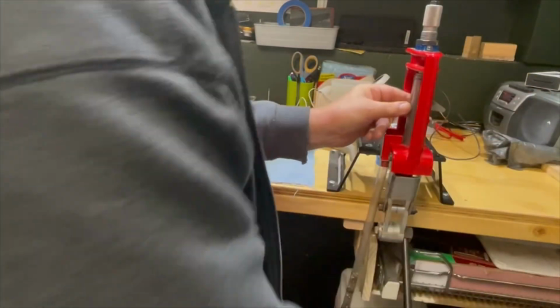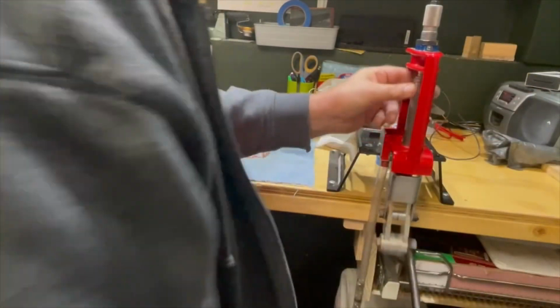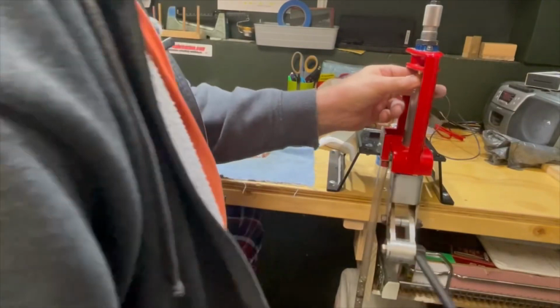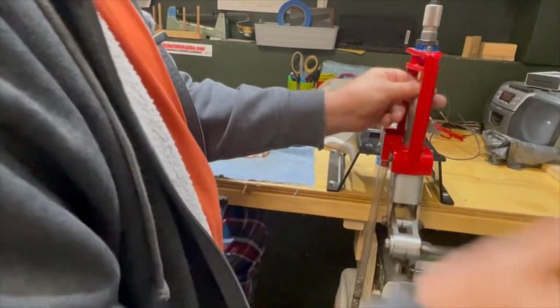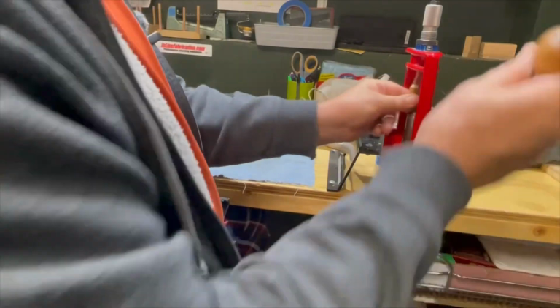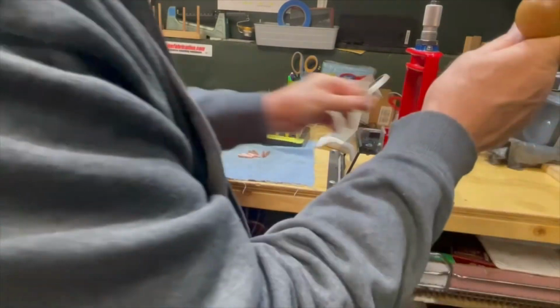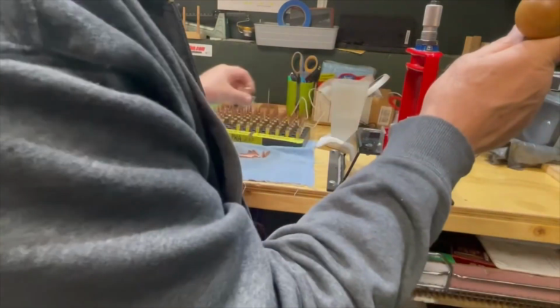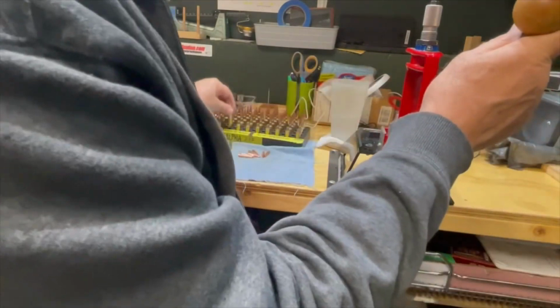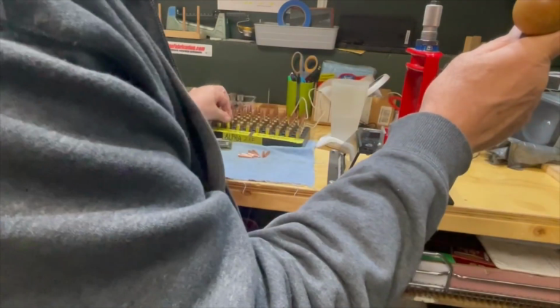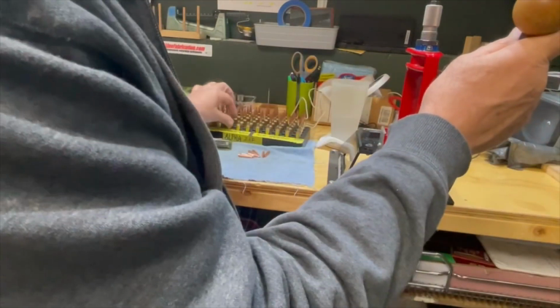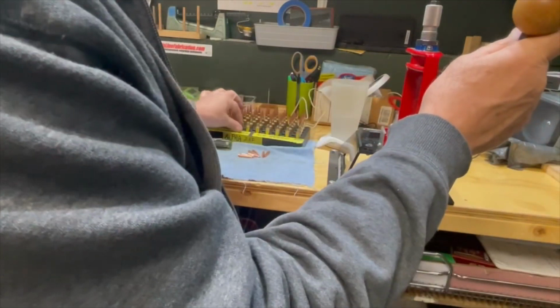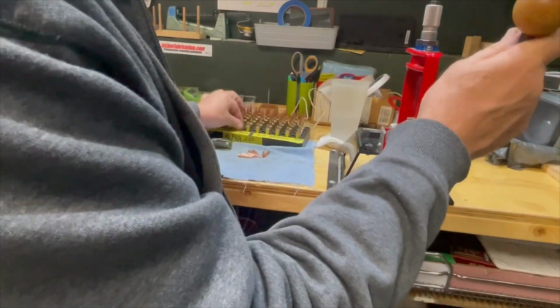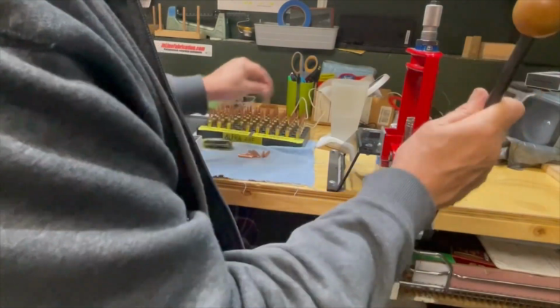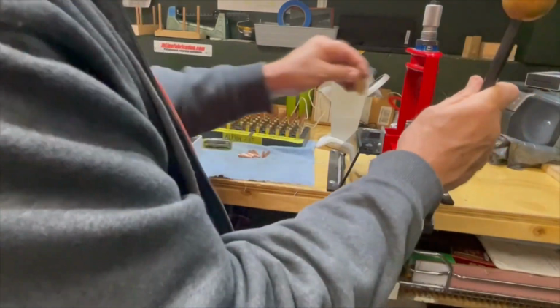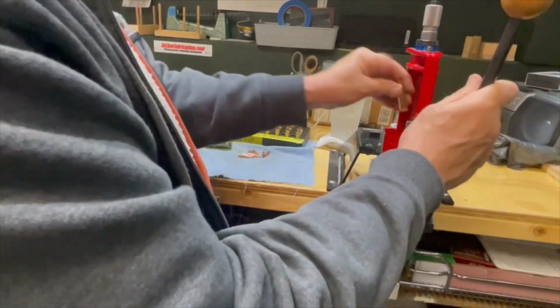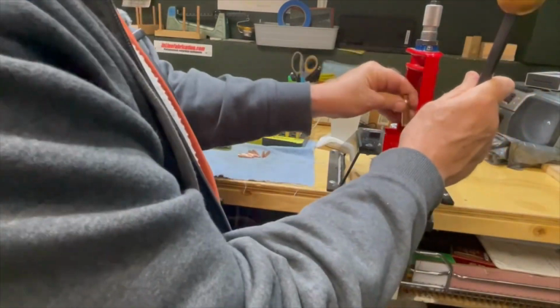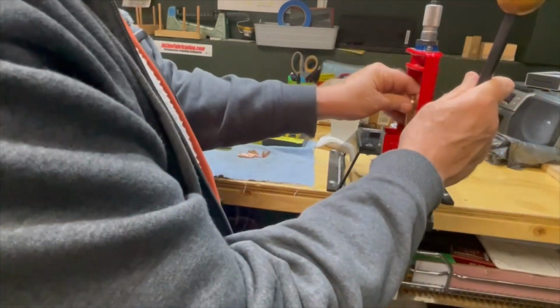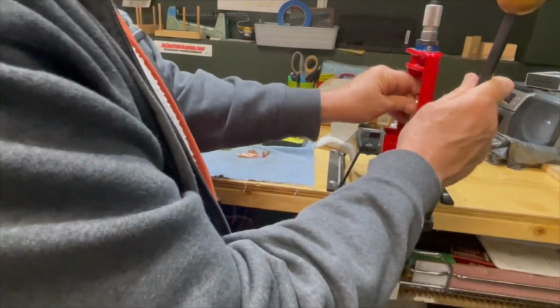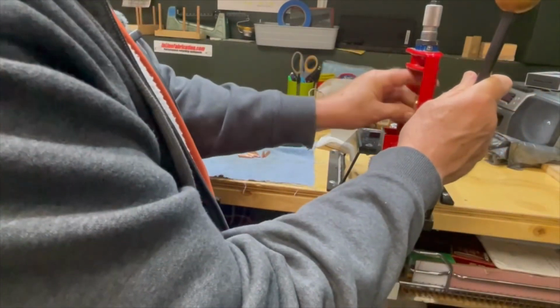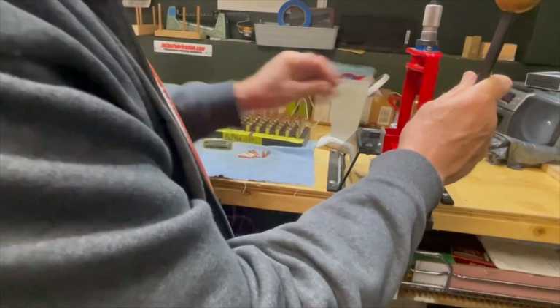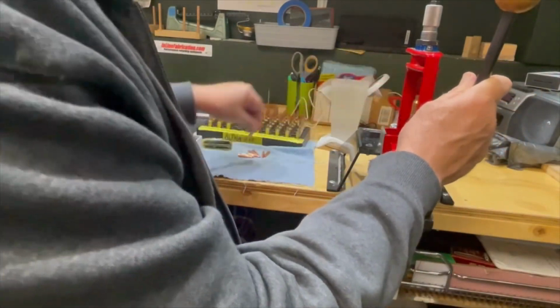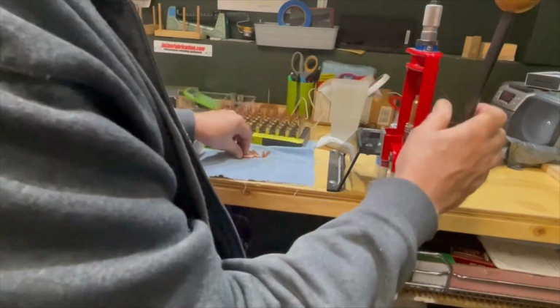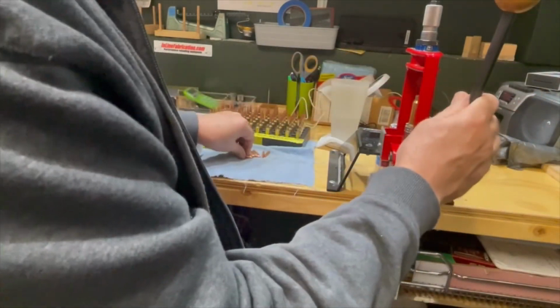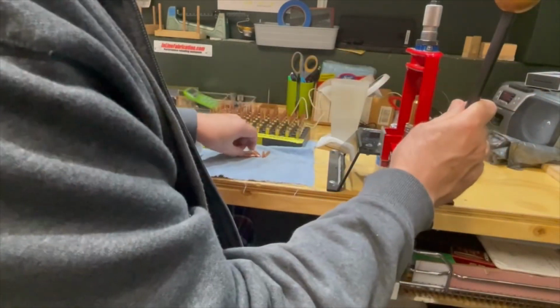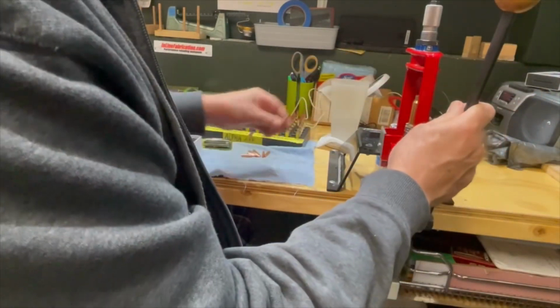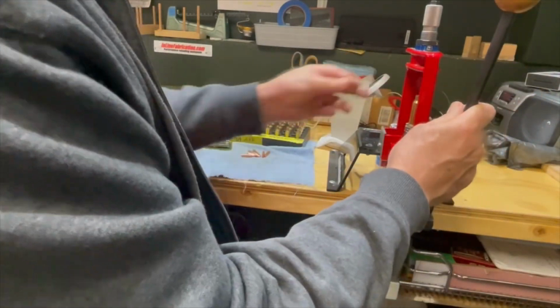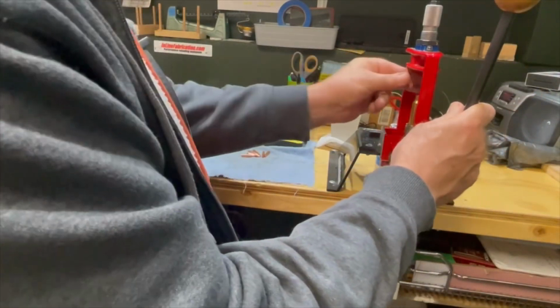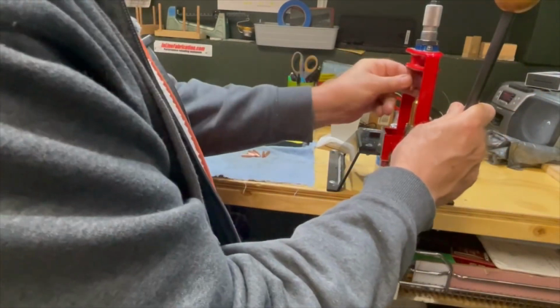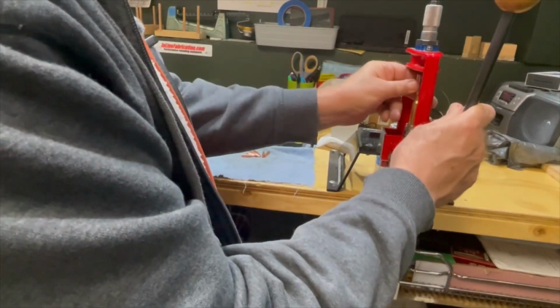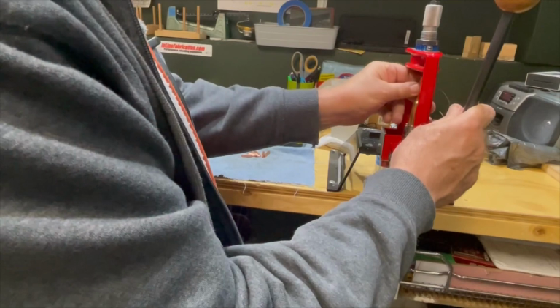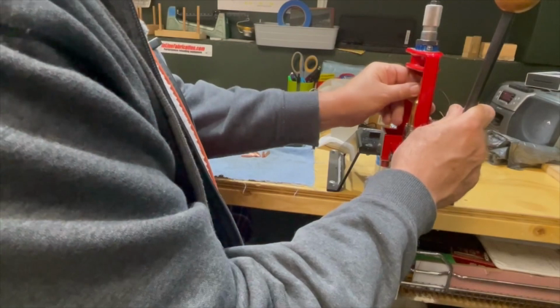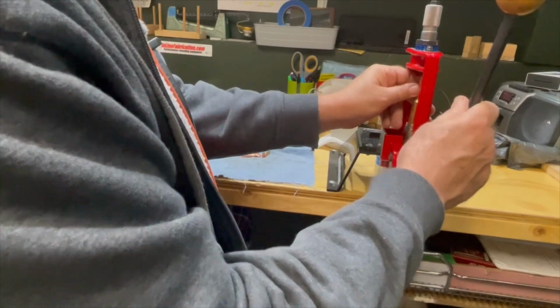Get the last of these seated and we'll be ready to bag them up for the range.